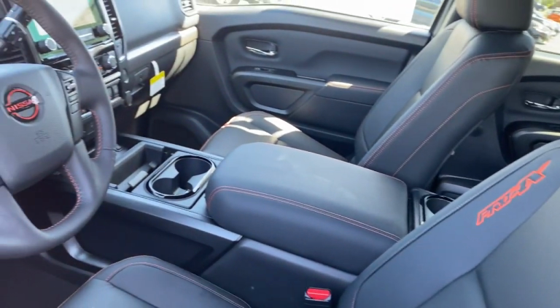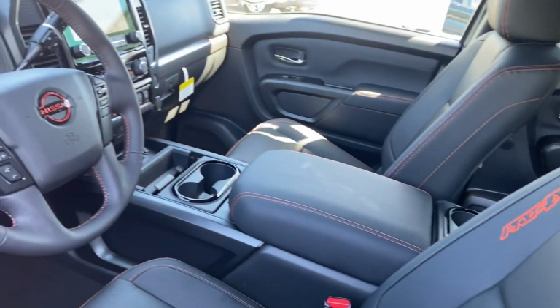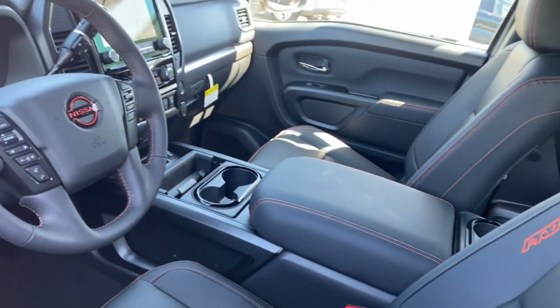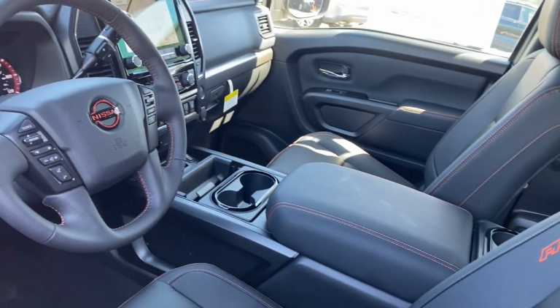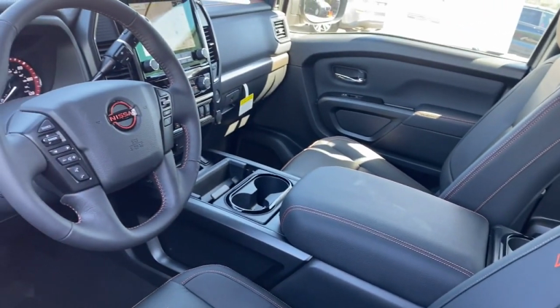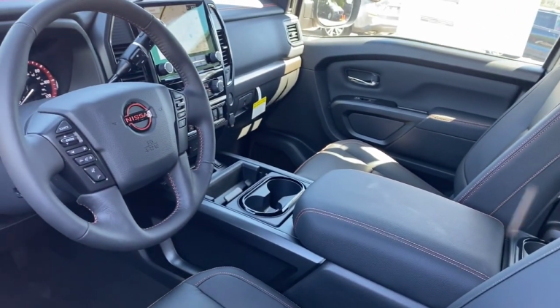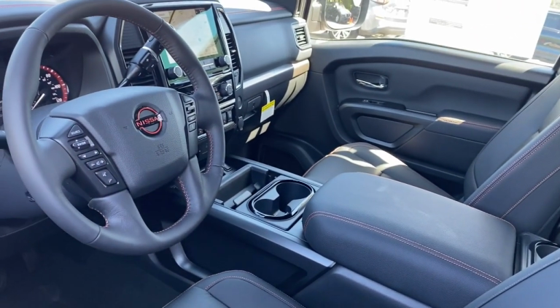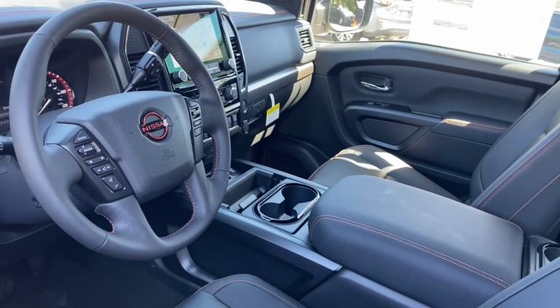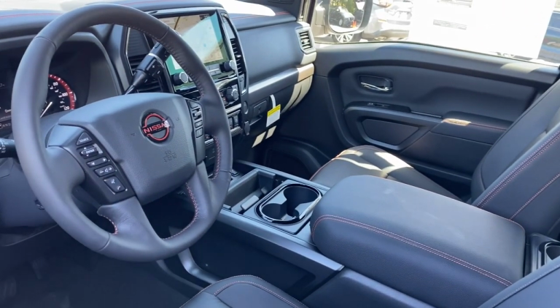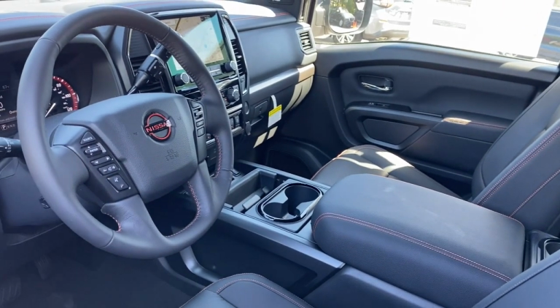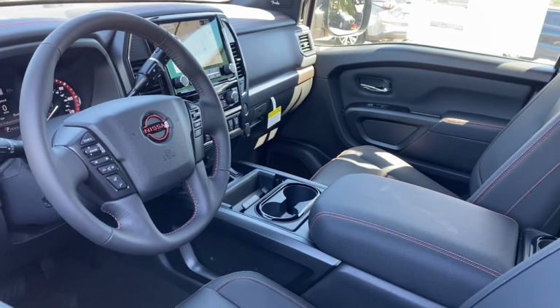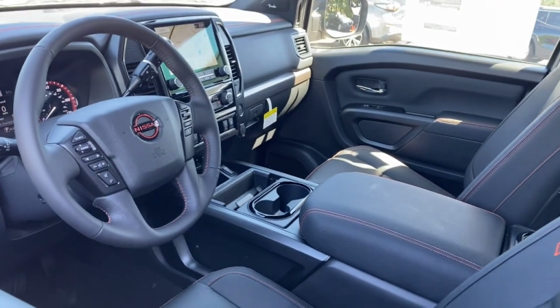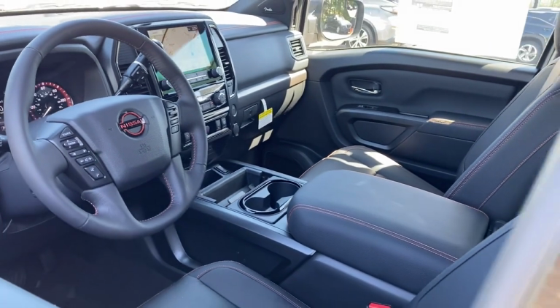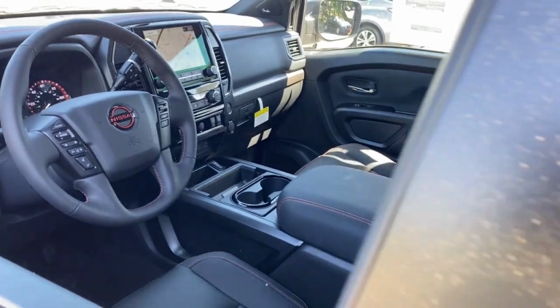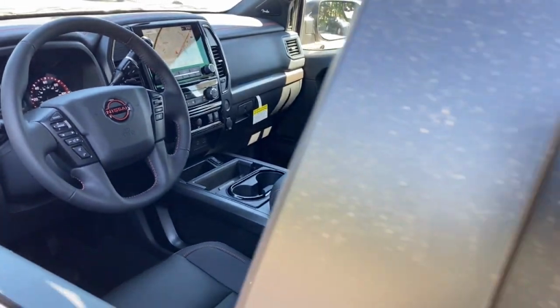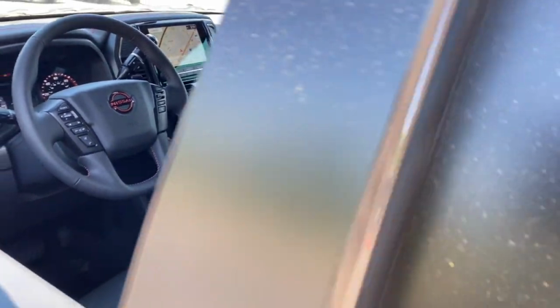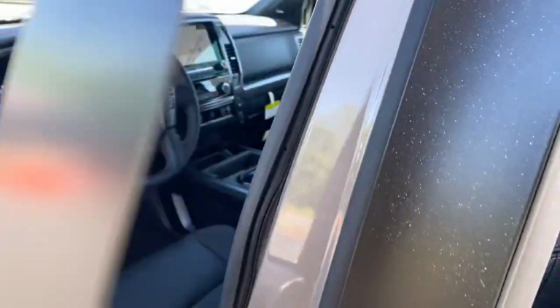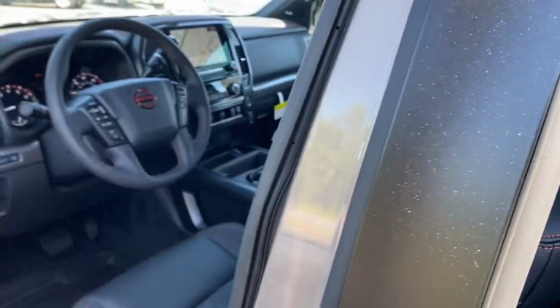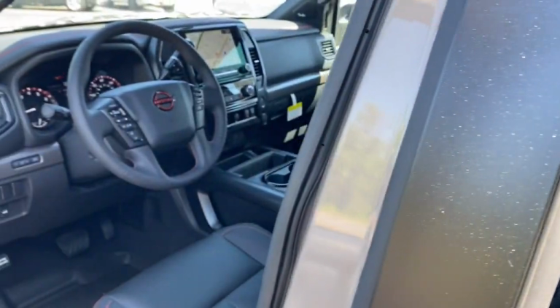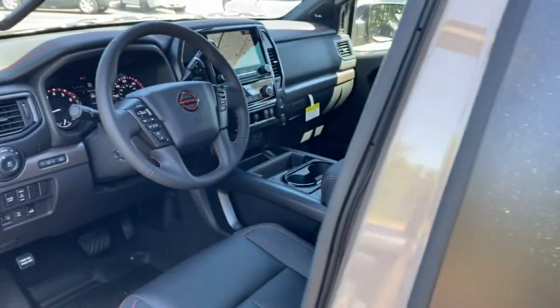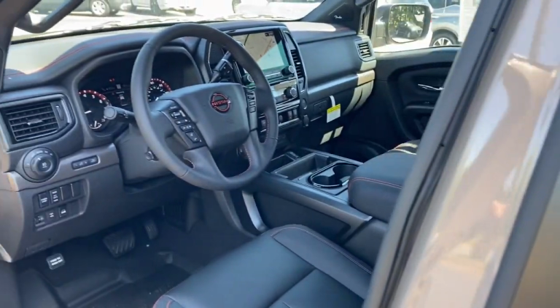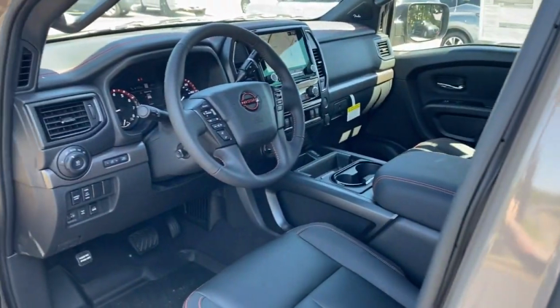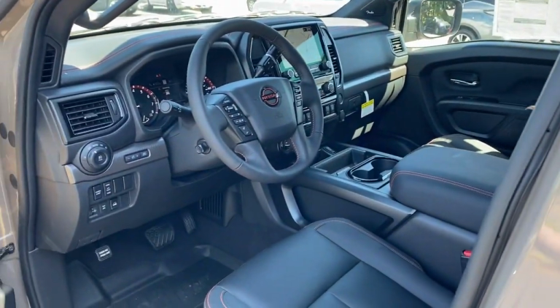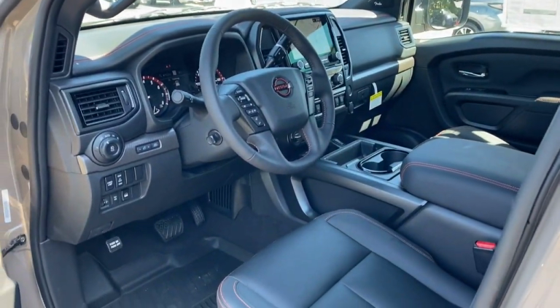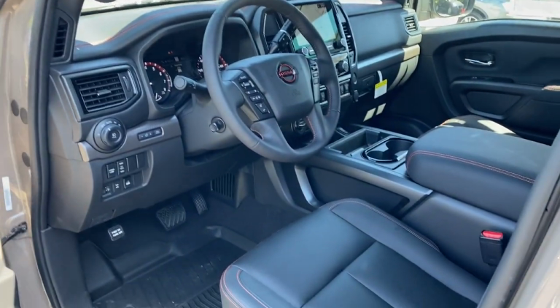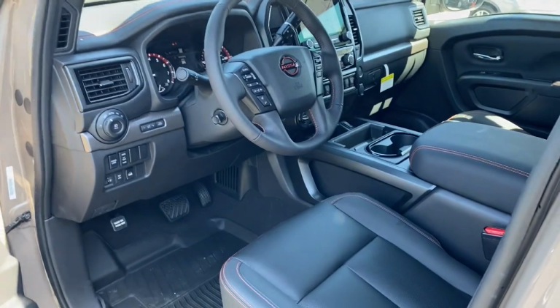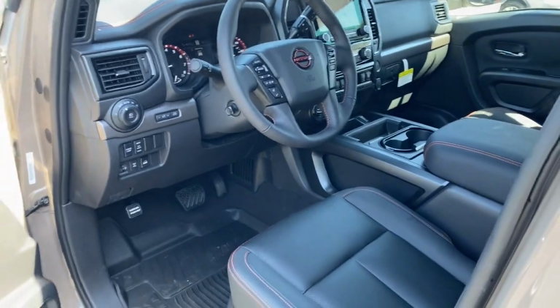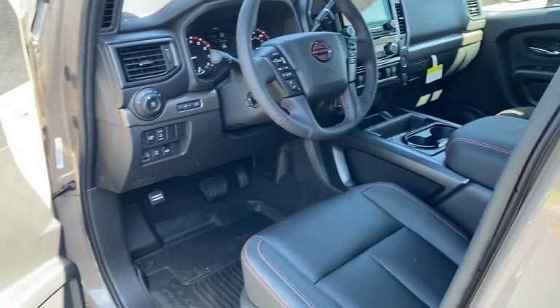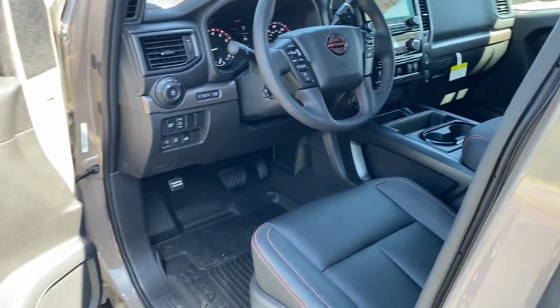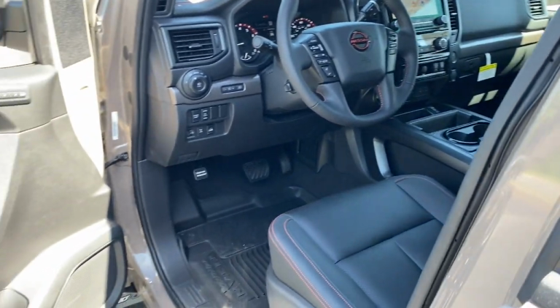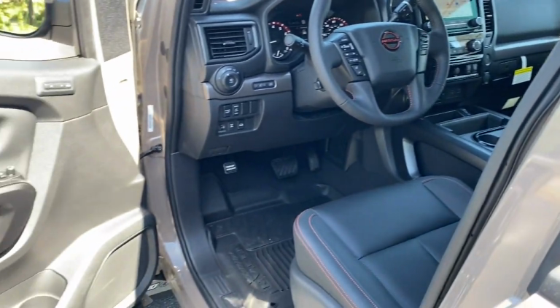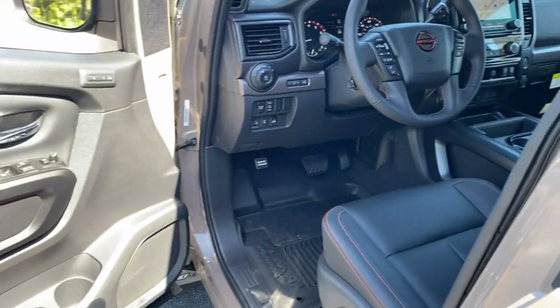Additional options include fog lamps, leather steering wheel, daytime running lights, and engine immobilizer.